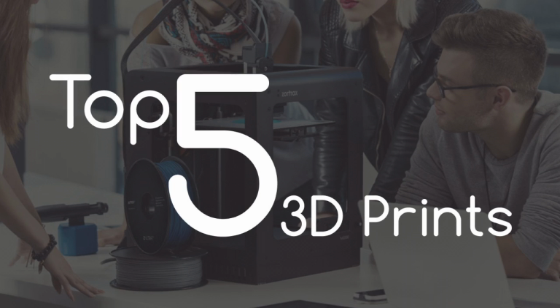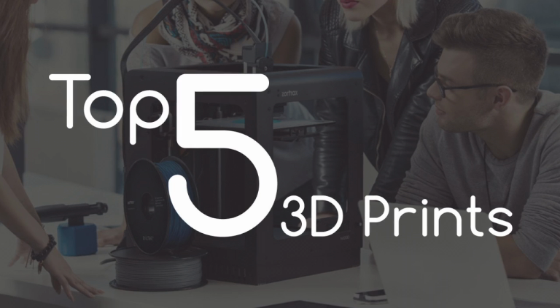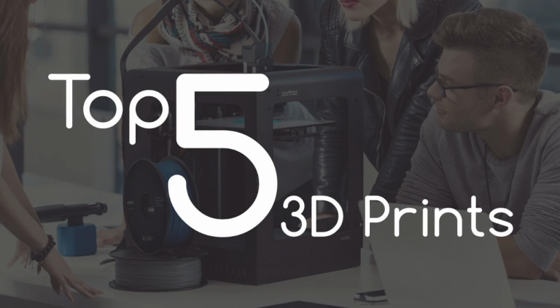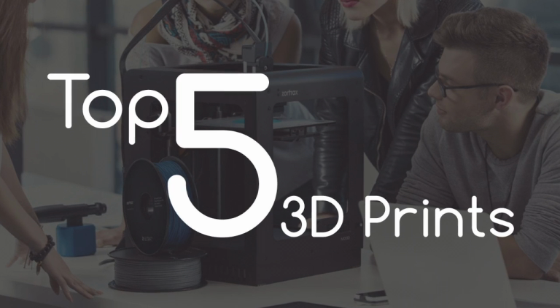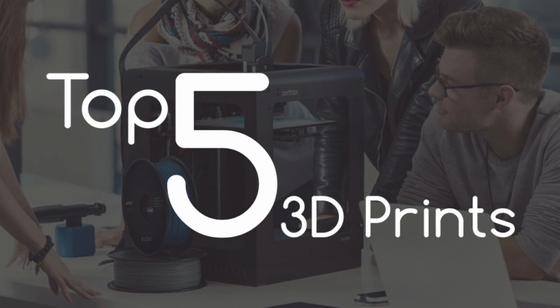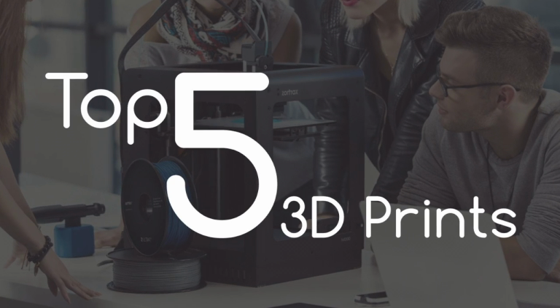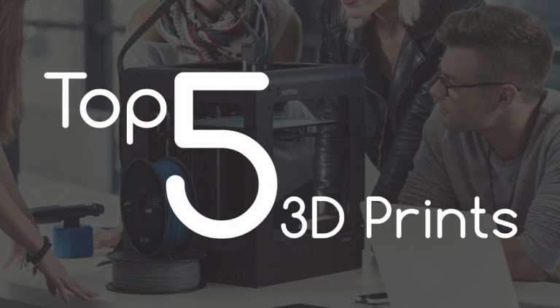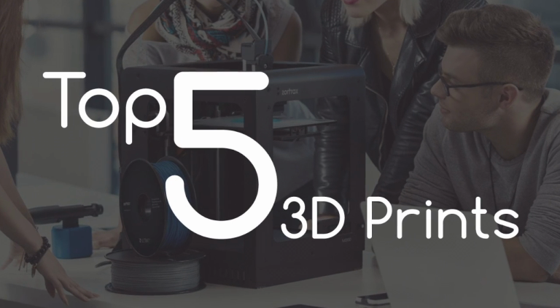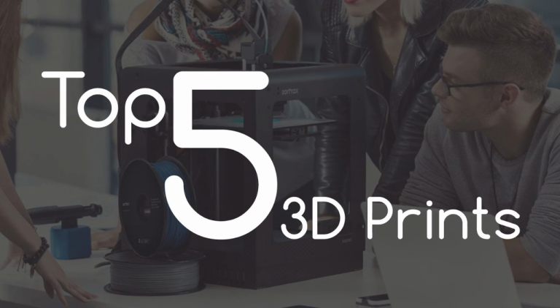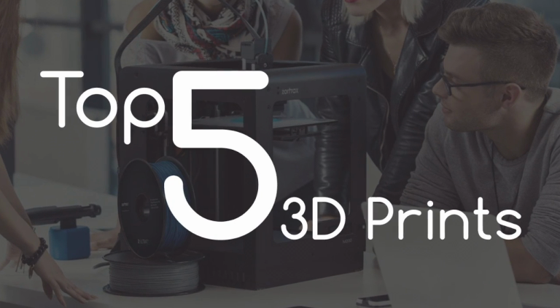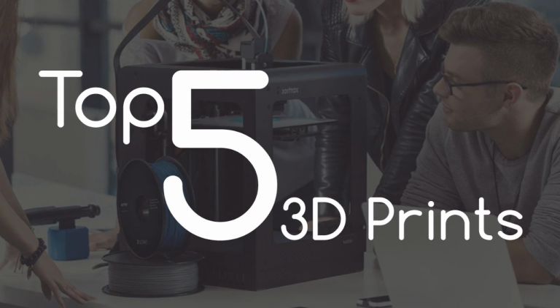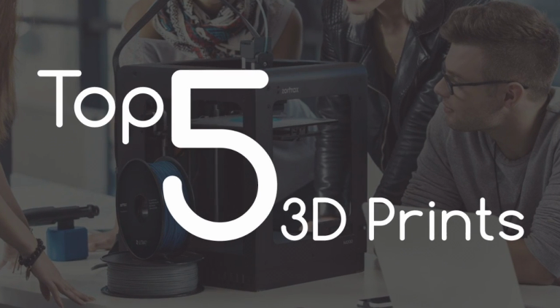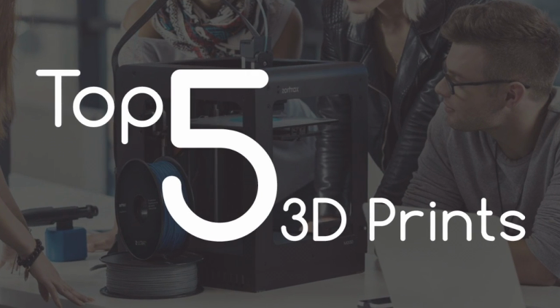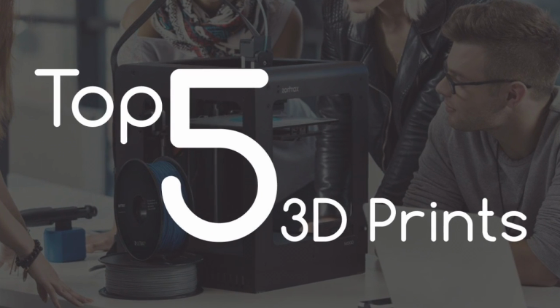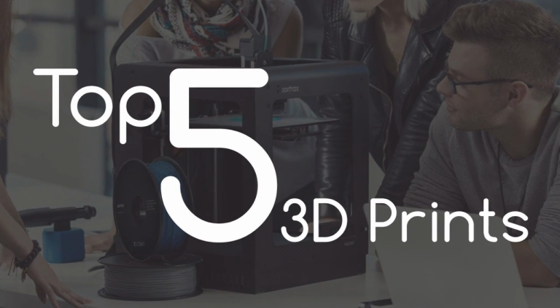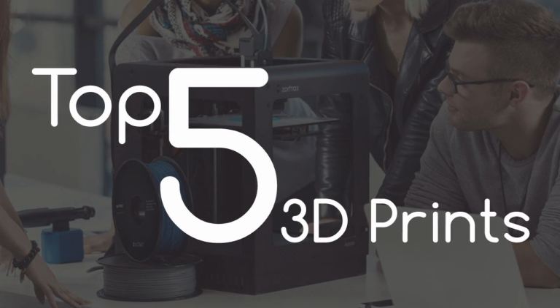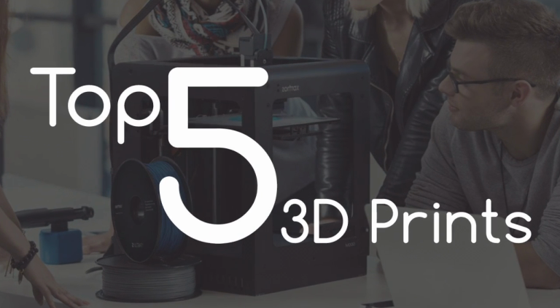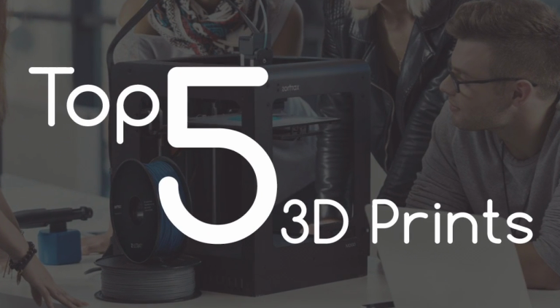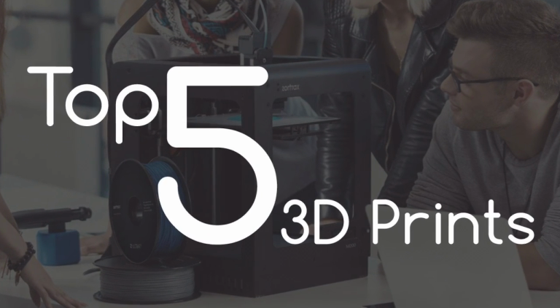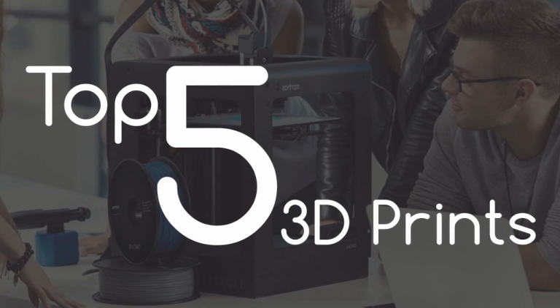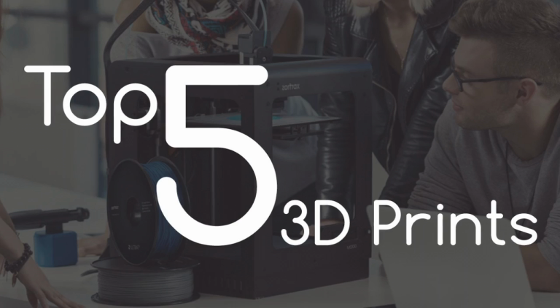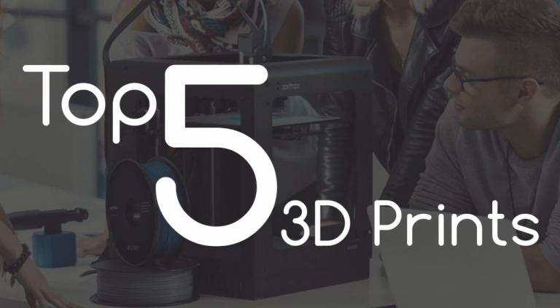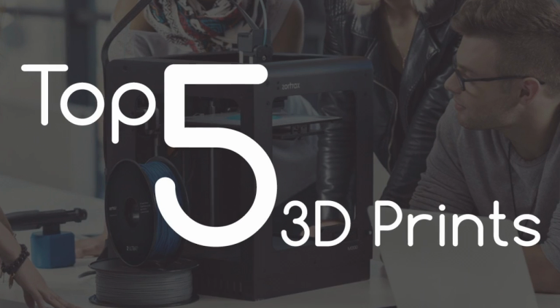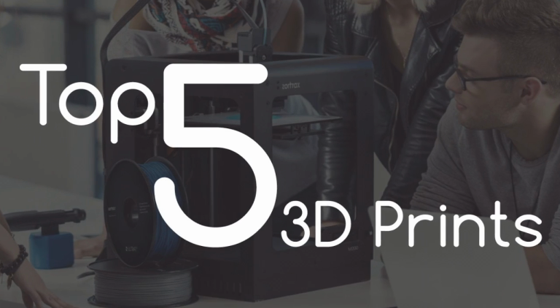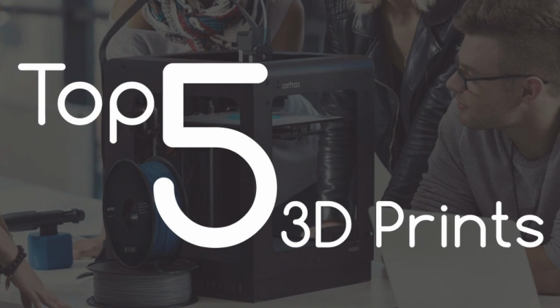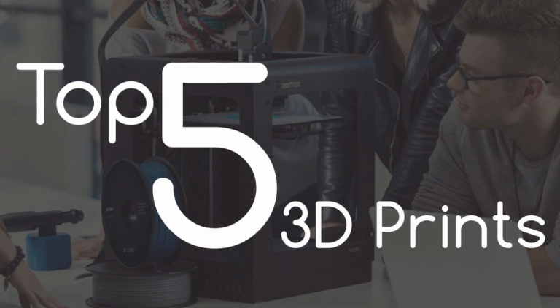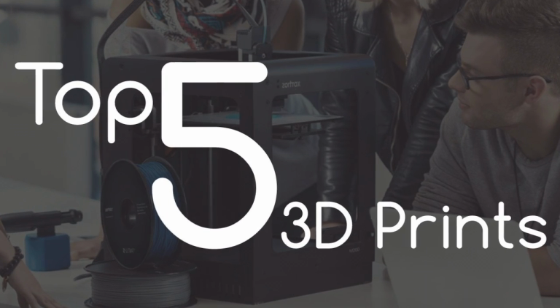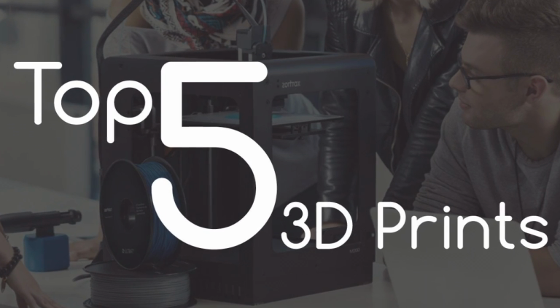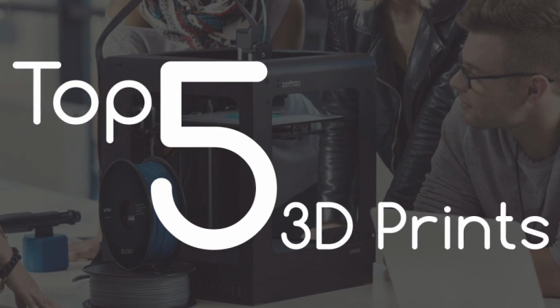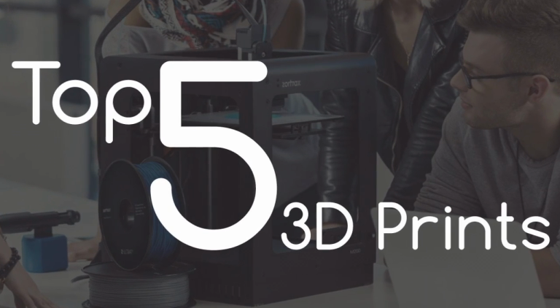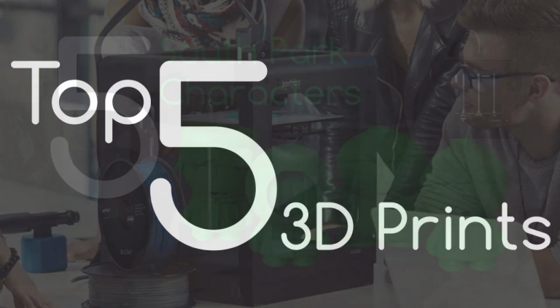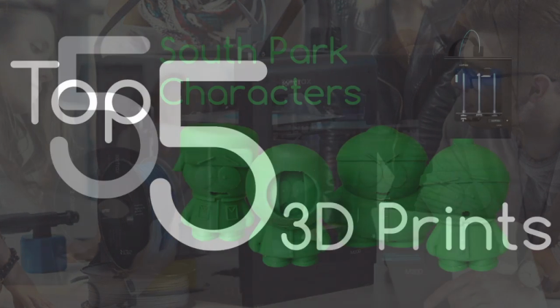Welcome to our top five 3D prints that we've done recently. I'm sure you'll find them interesting and they're definitely worth having a go at printing yourself.